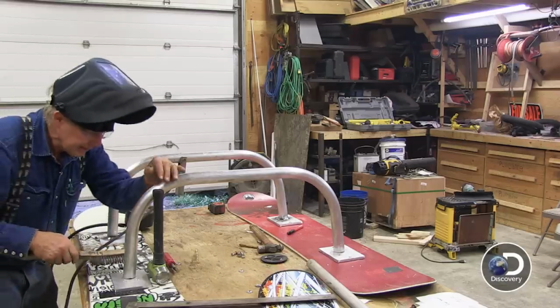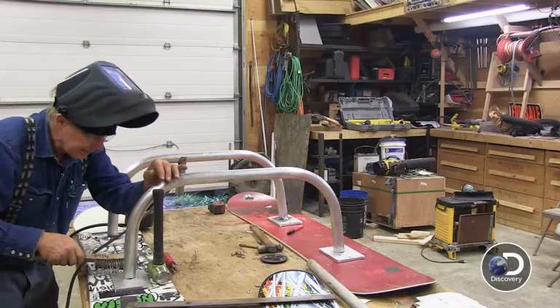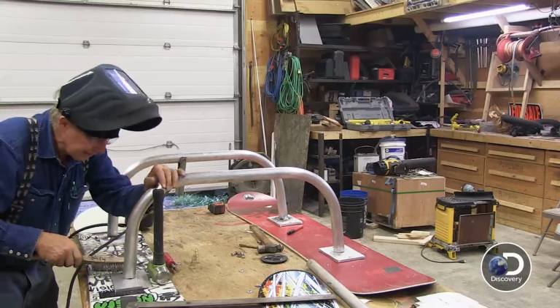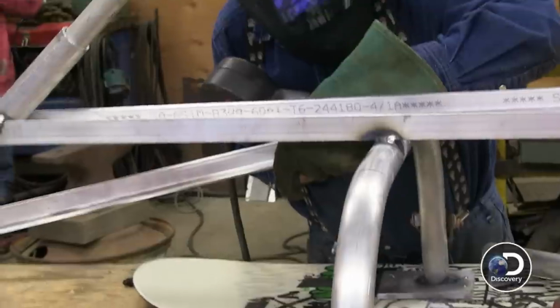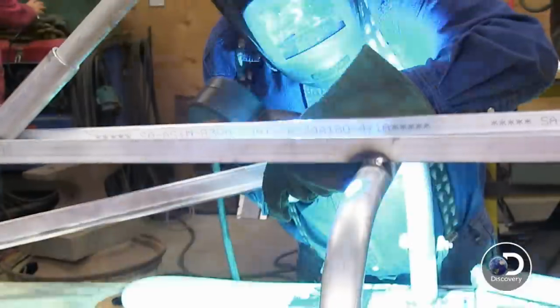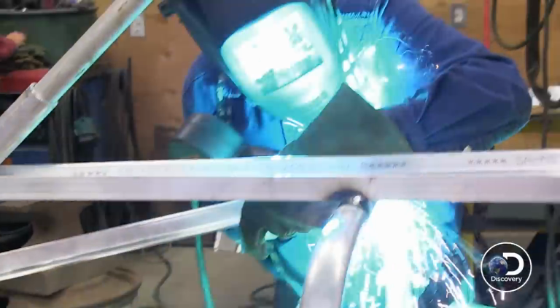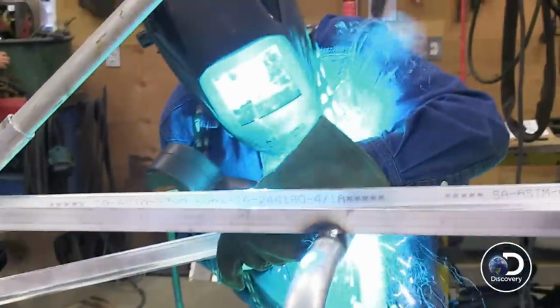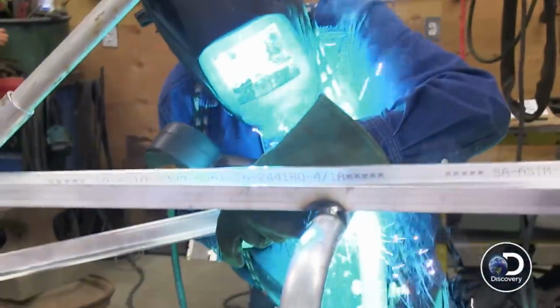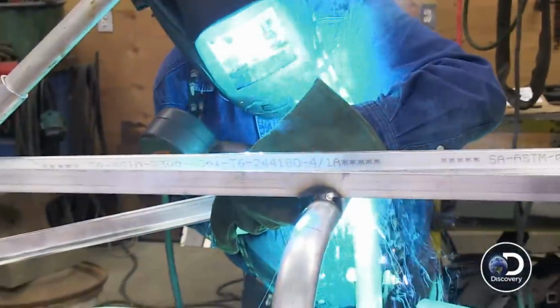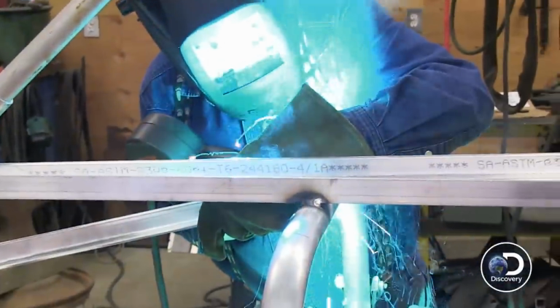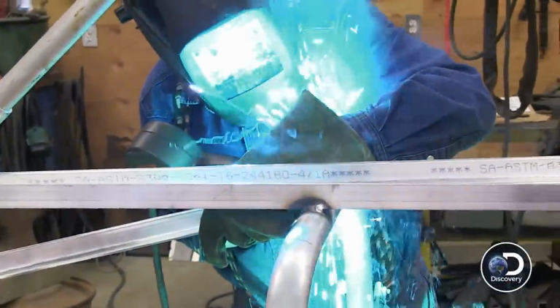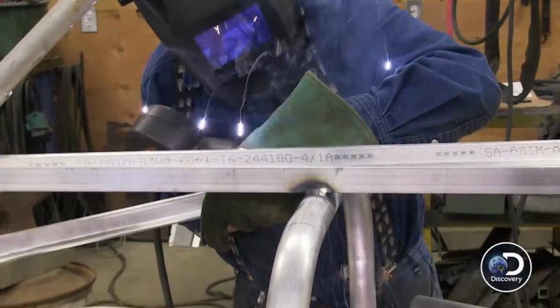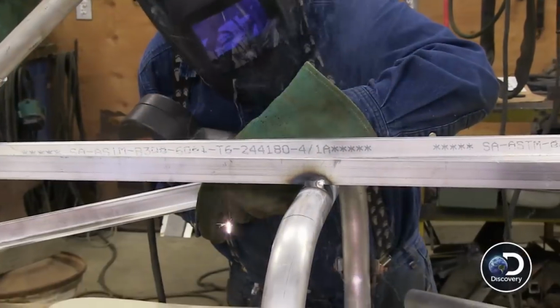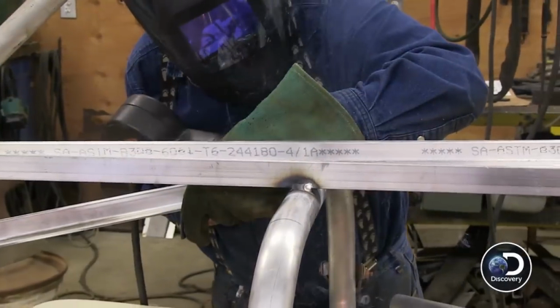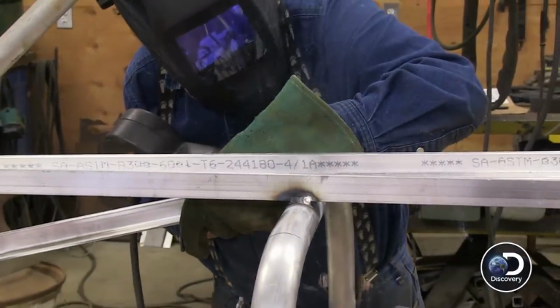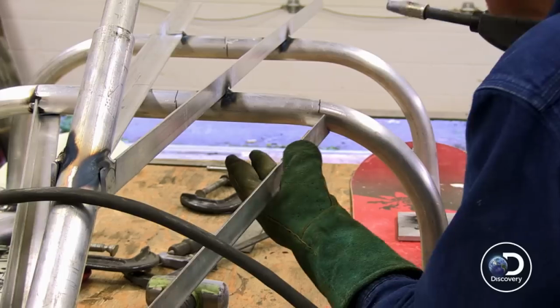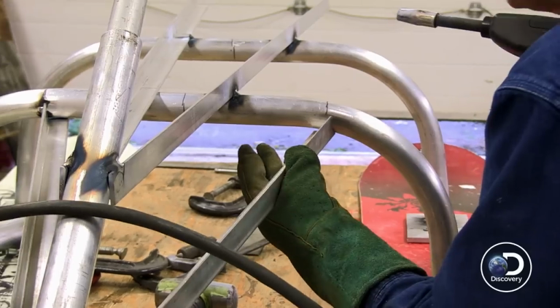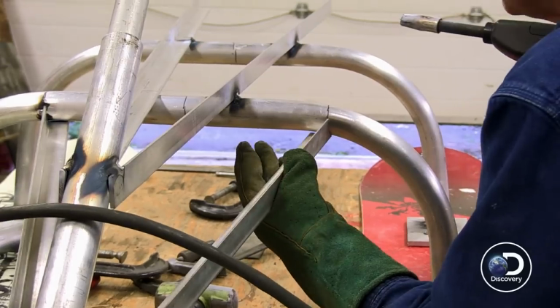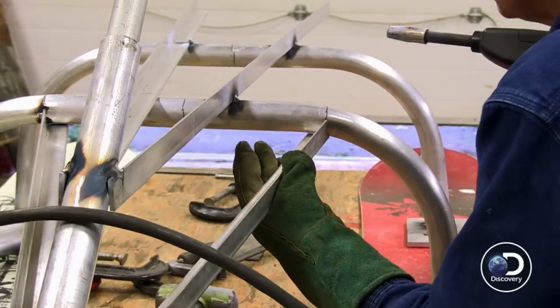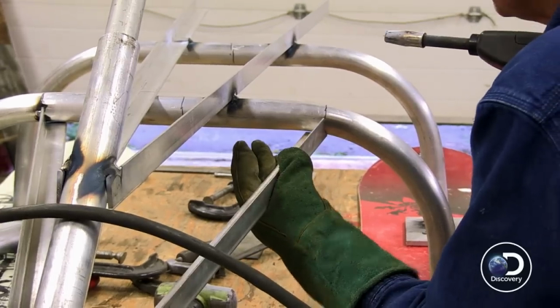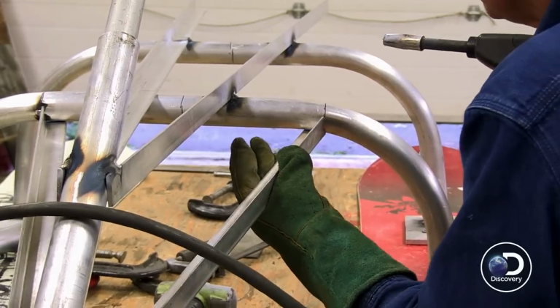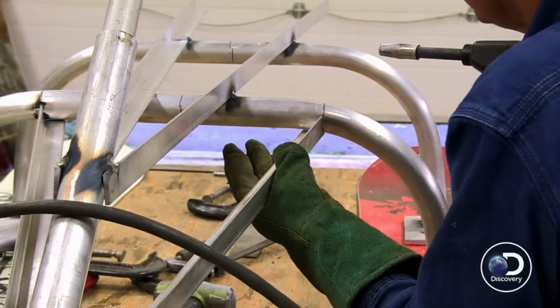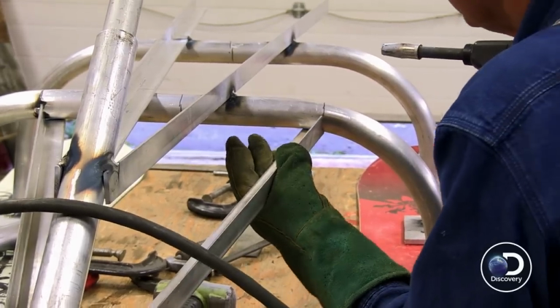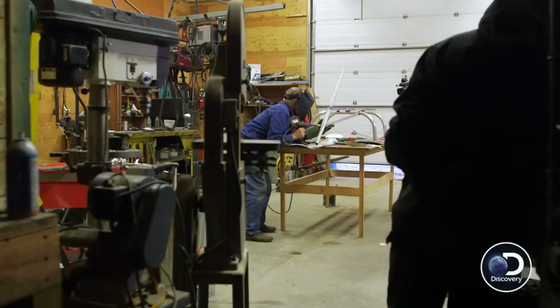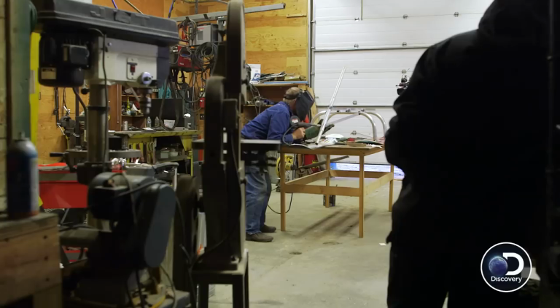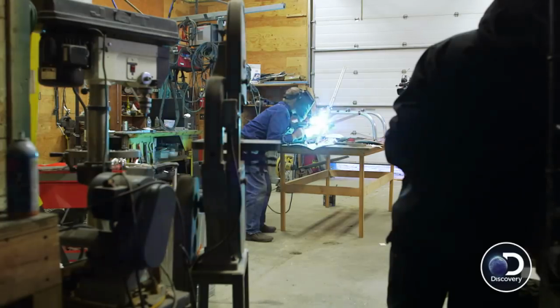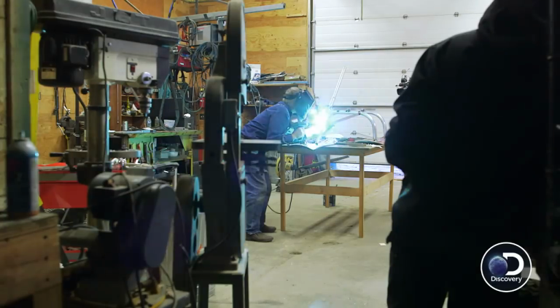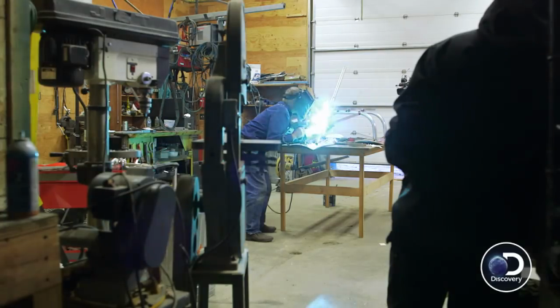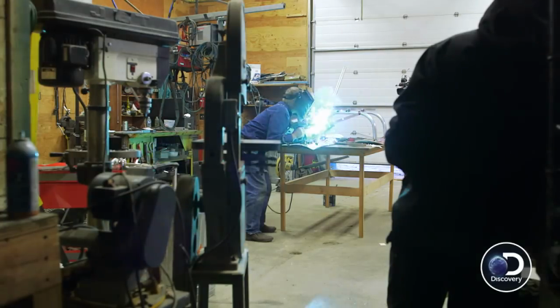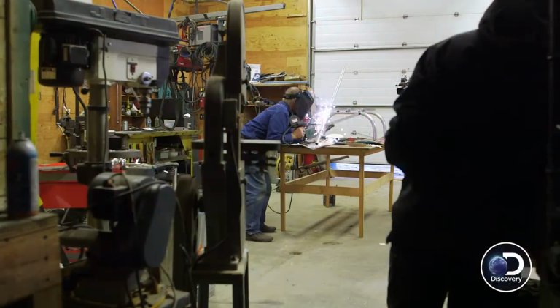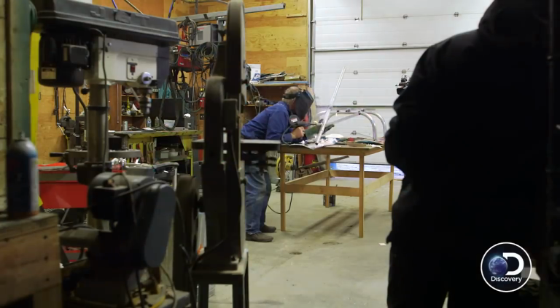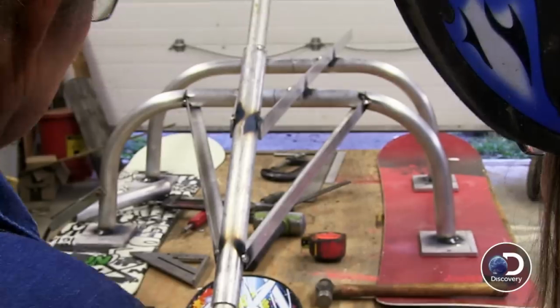Next I need to weld together the steering assembly and the runners that will hold the seat in place.